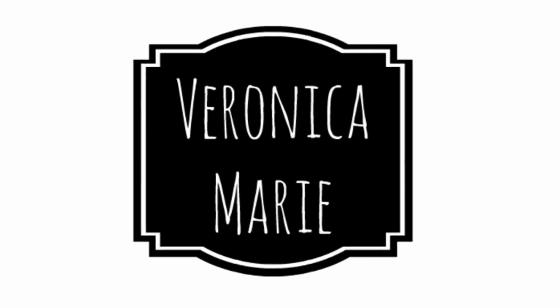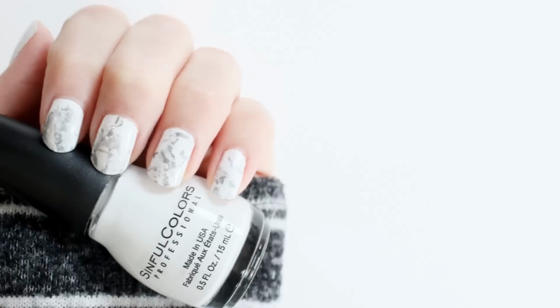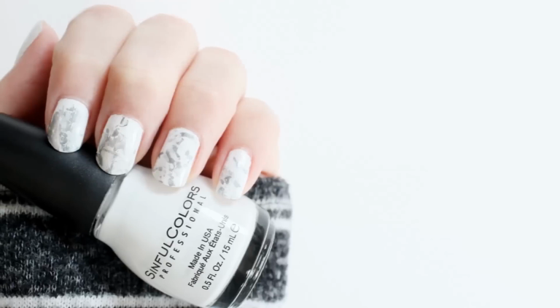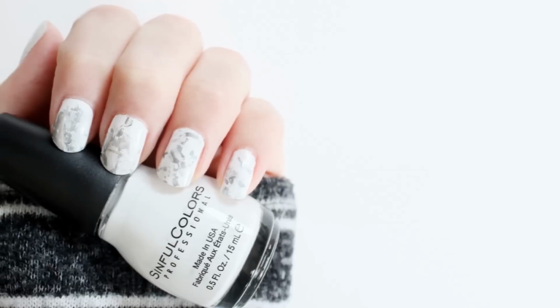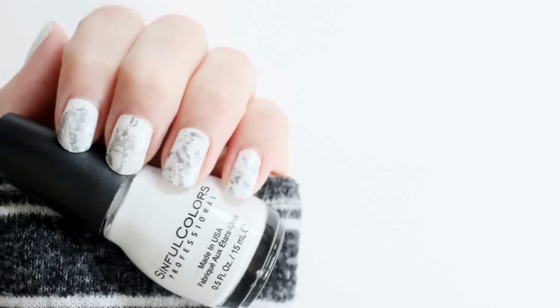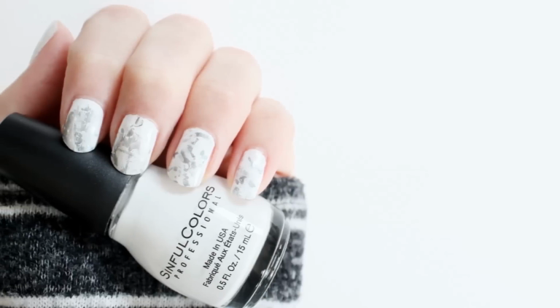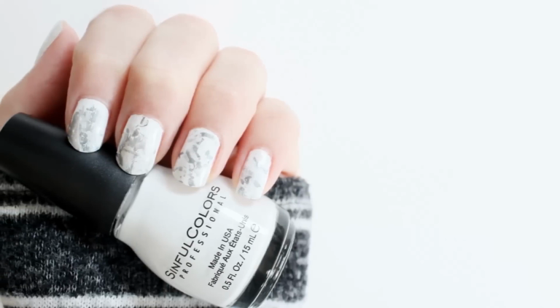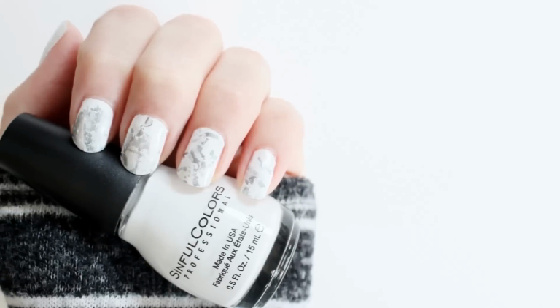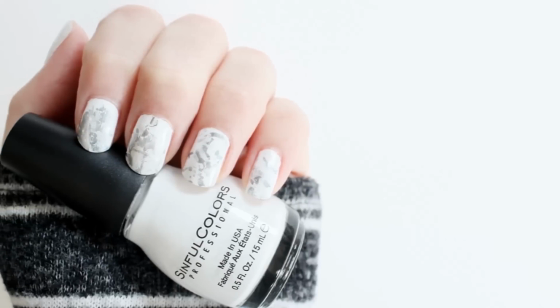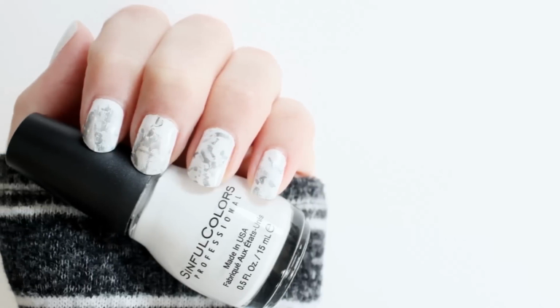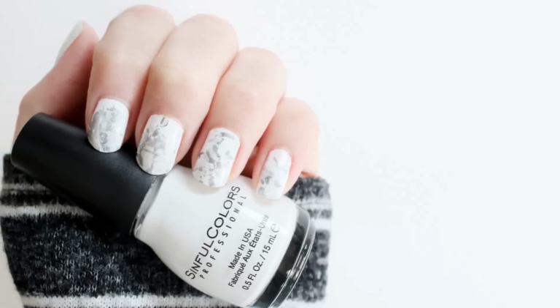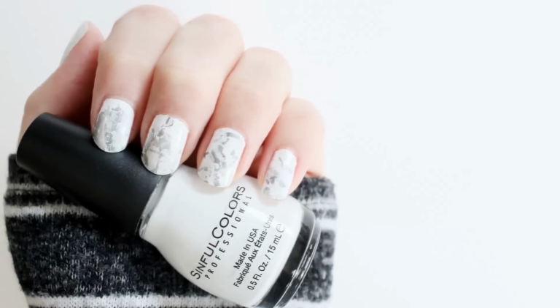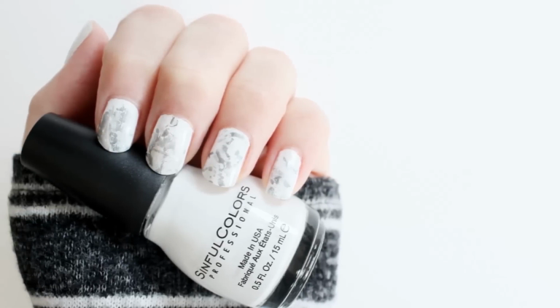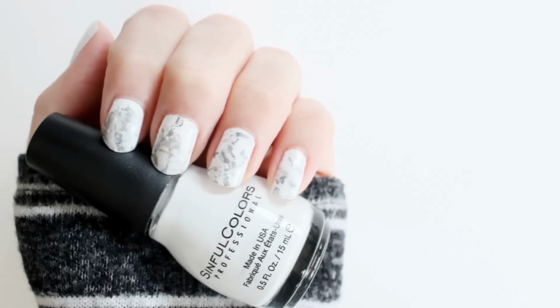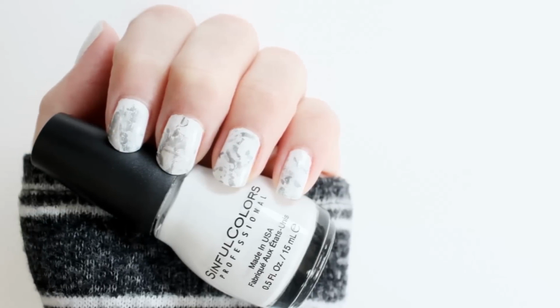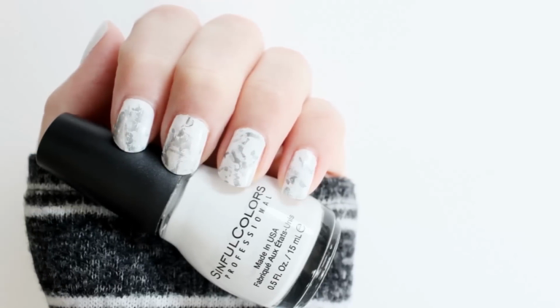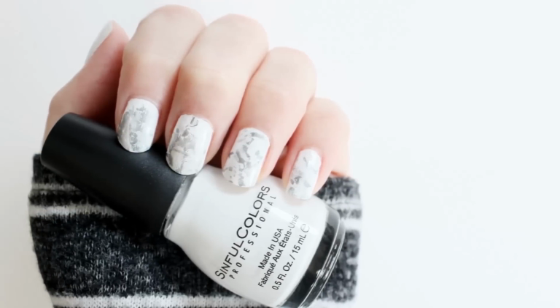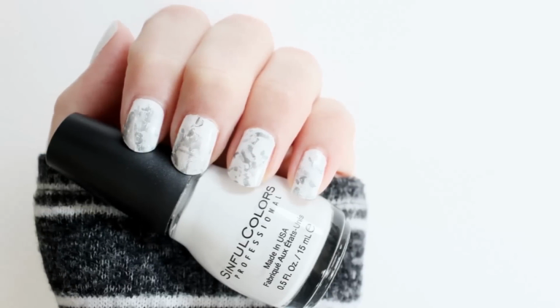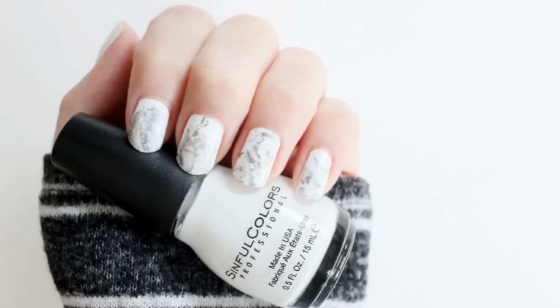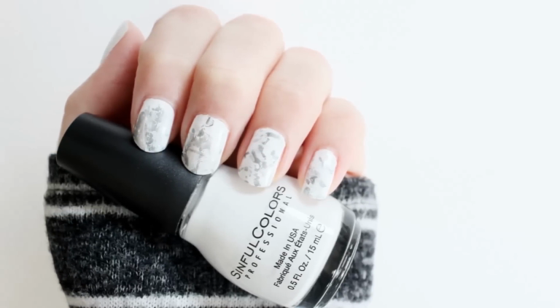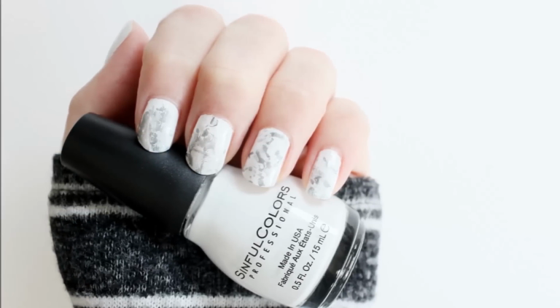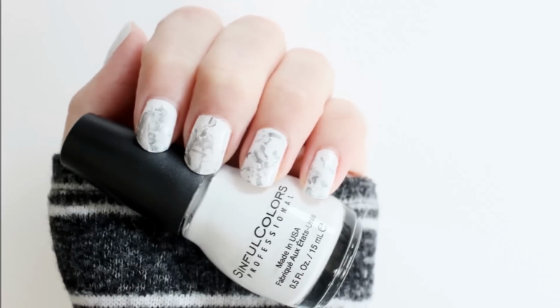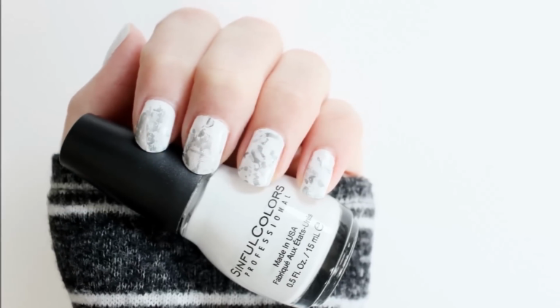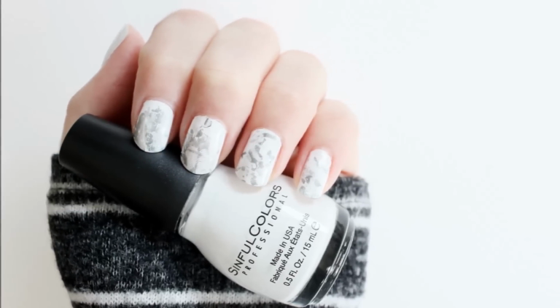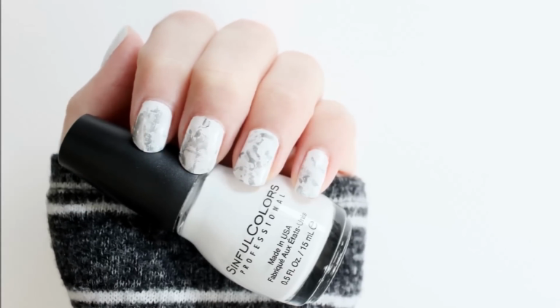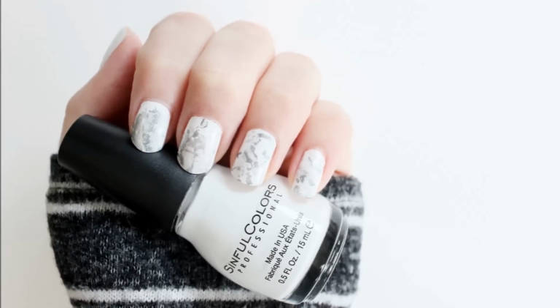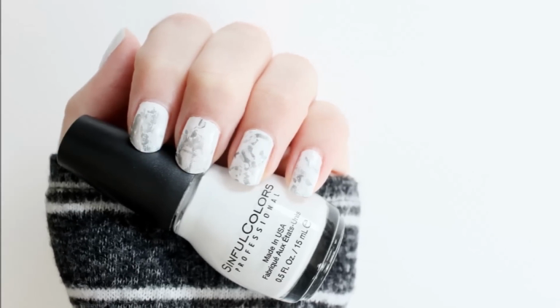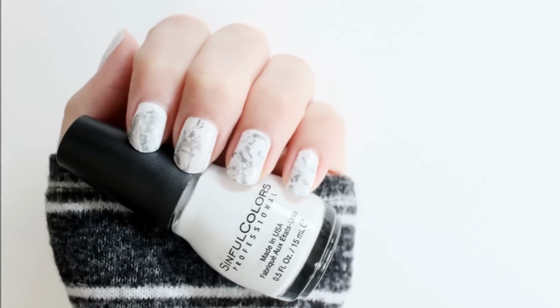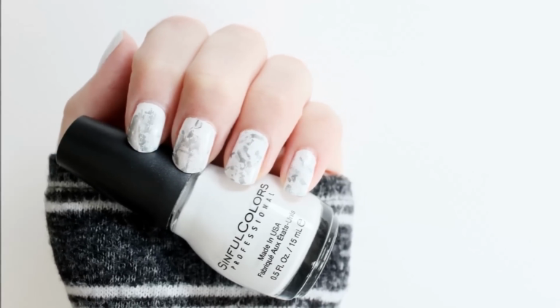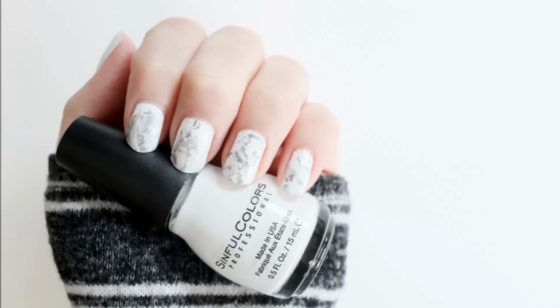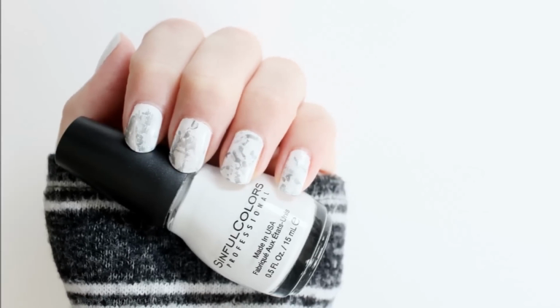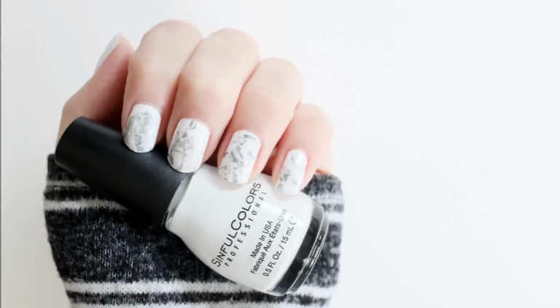Hey guys, welcome back, it's Veronica! In today's video I'm going to show you how to create cute and simple marble nail art.